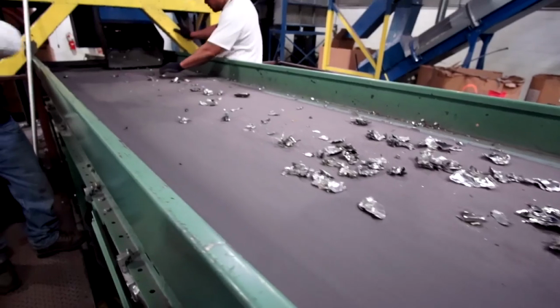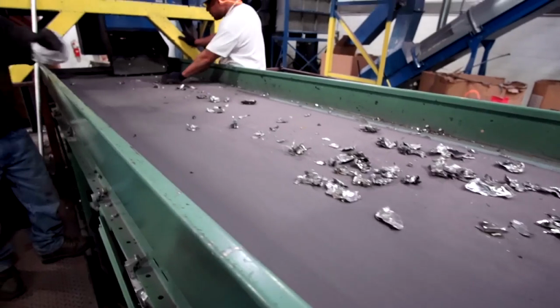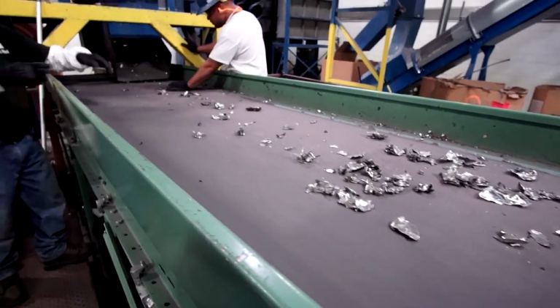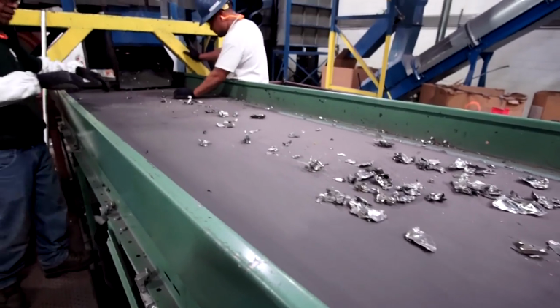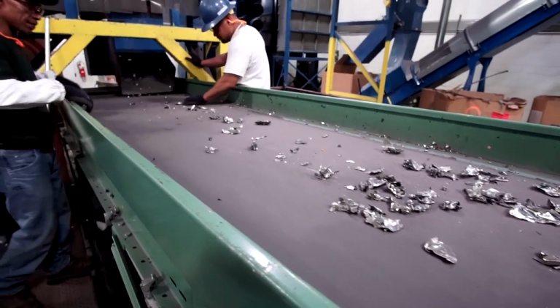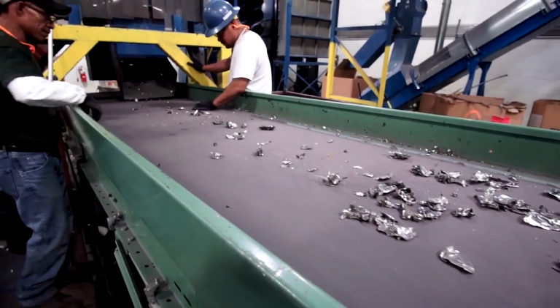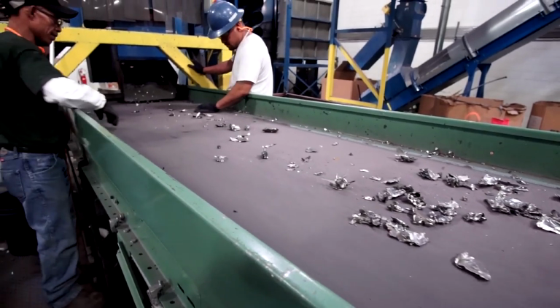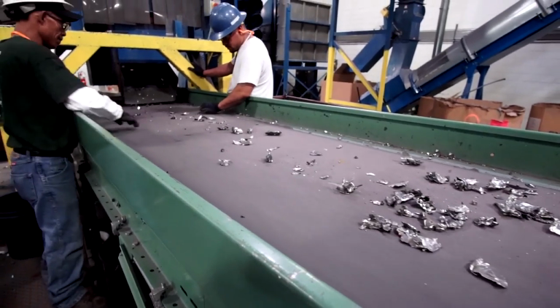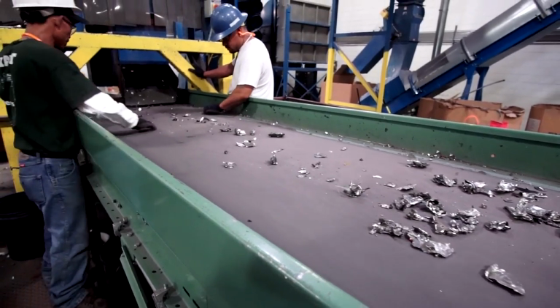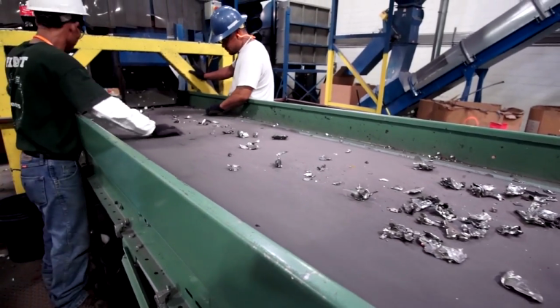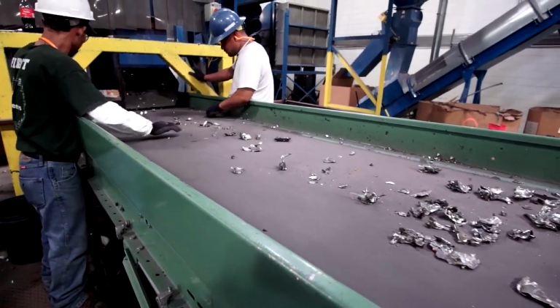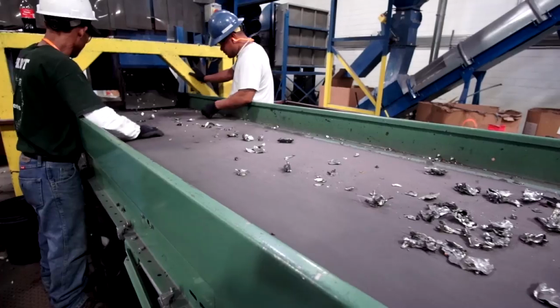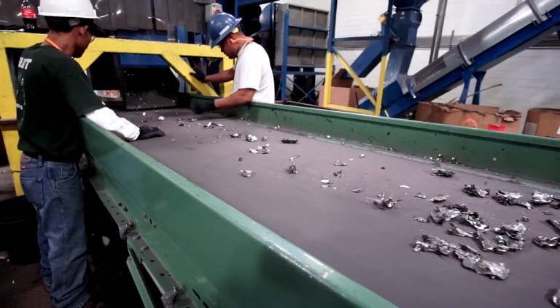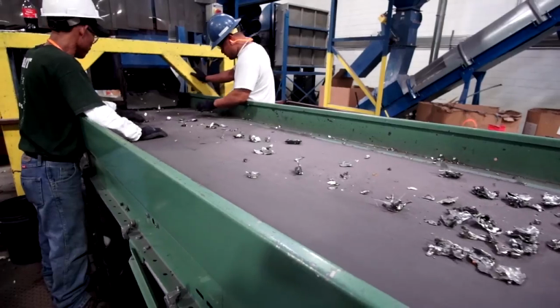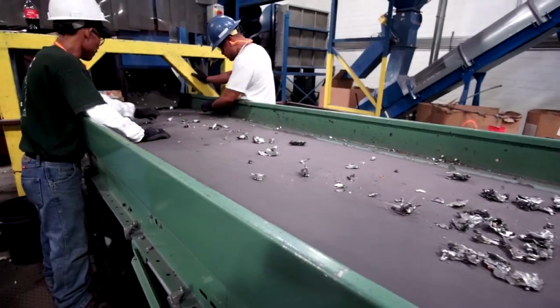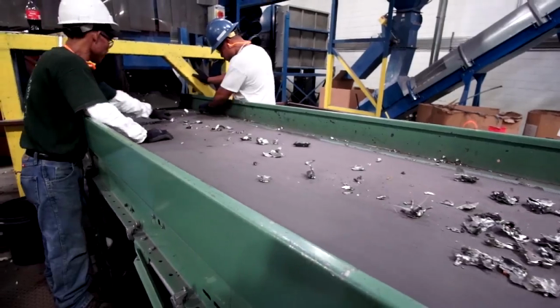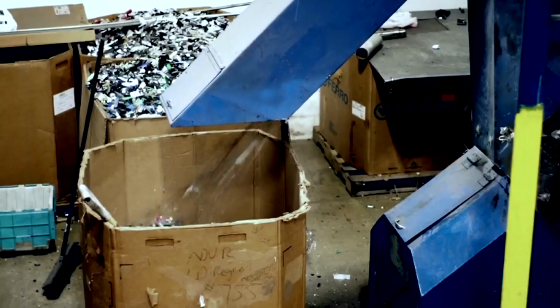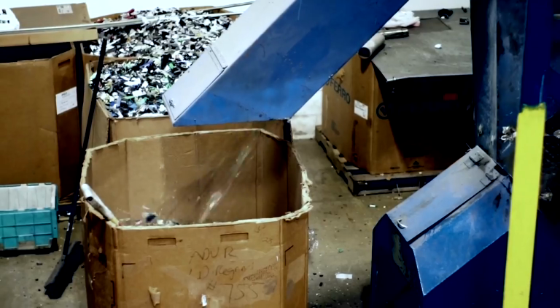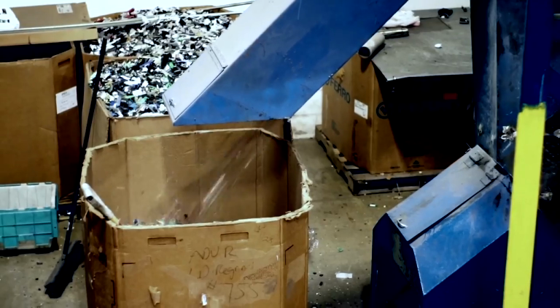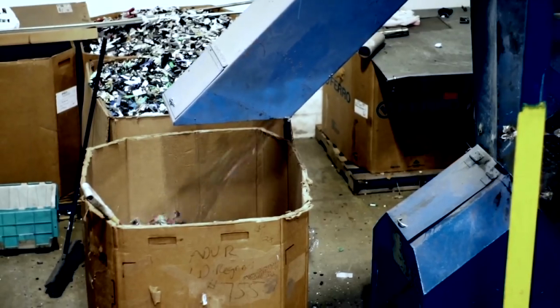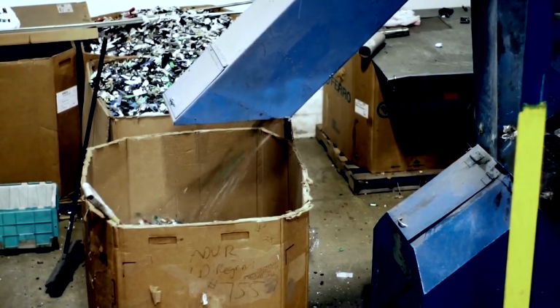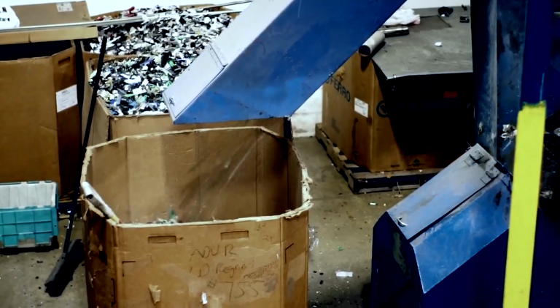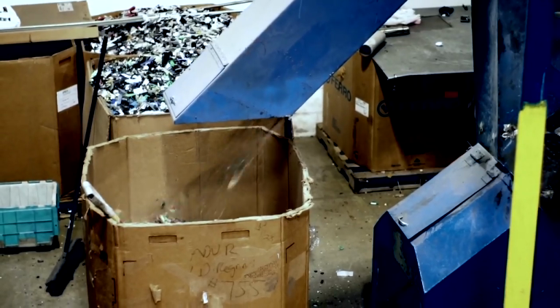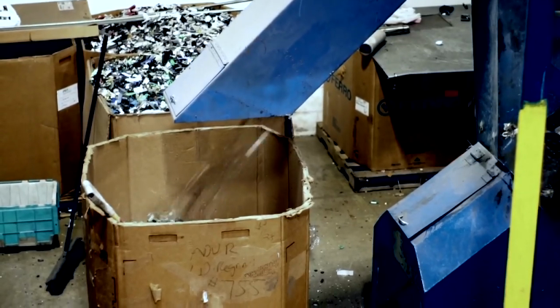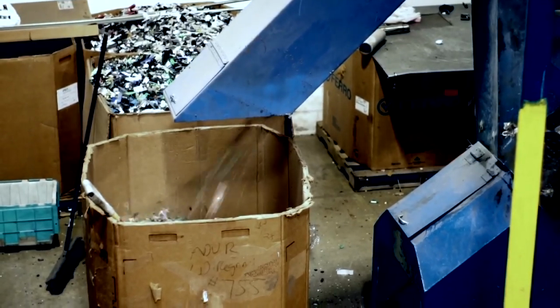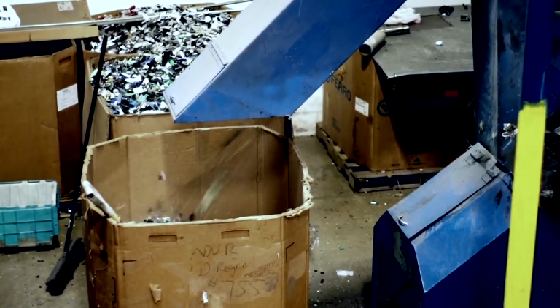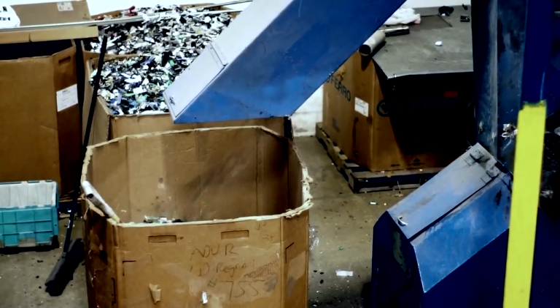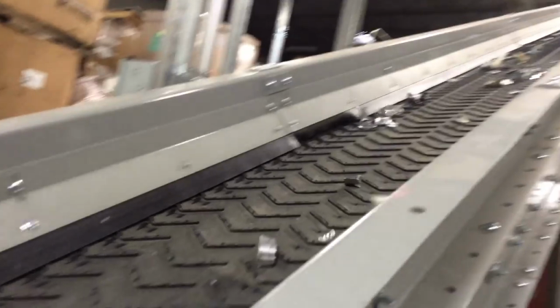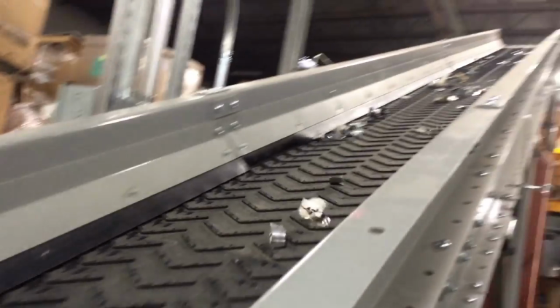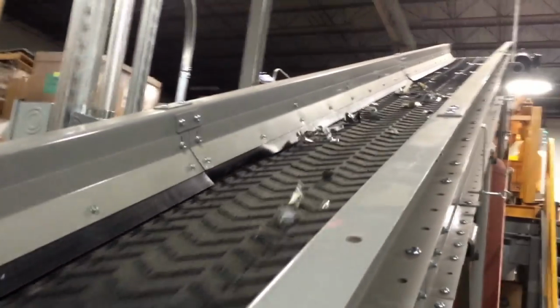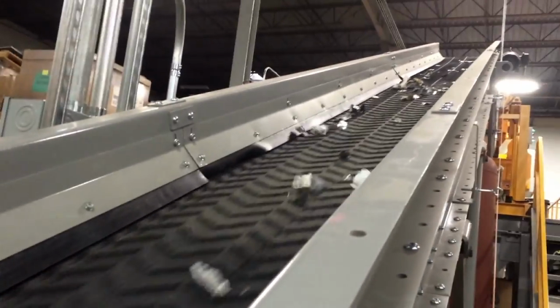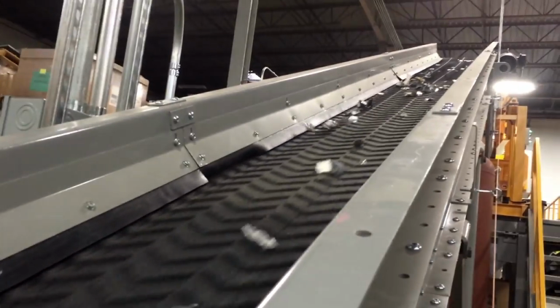The shredded pieces are then sorted, boxed, and sent downstream to become new commodities.